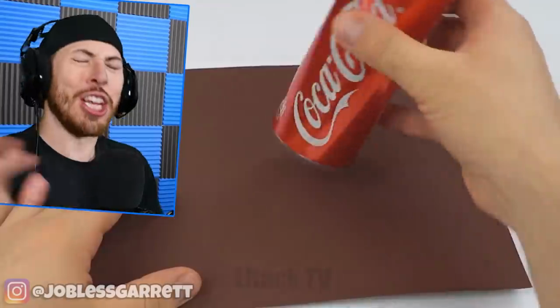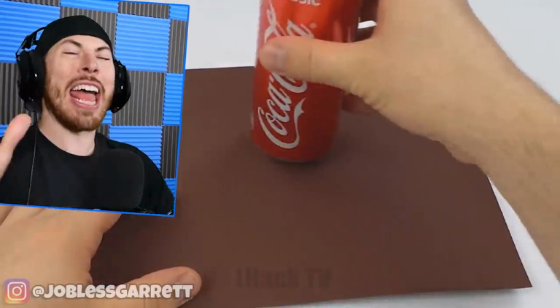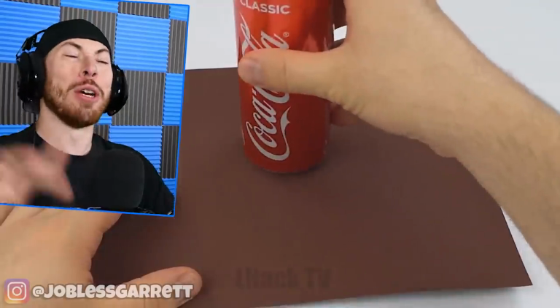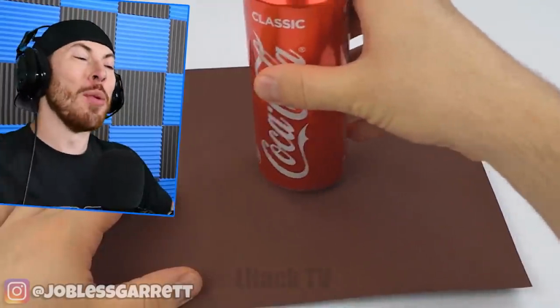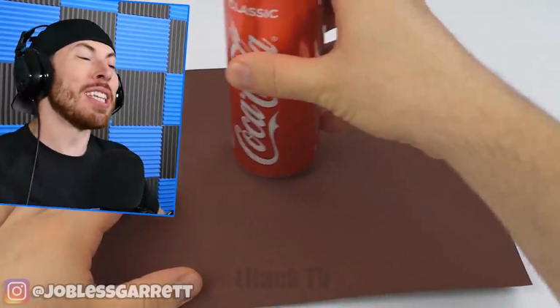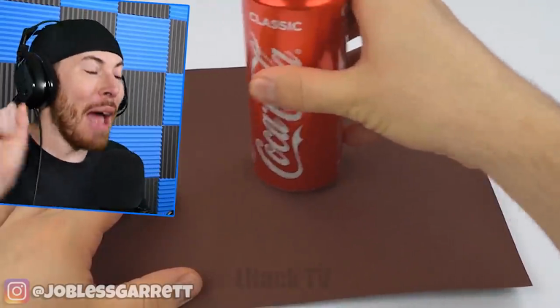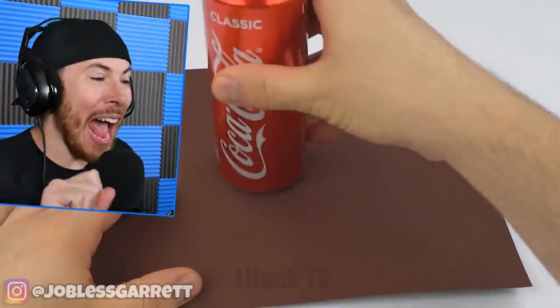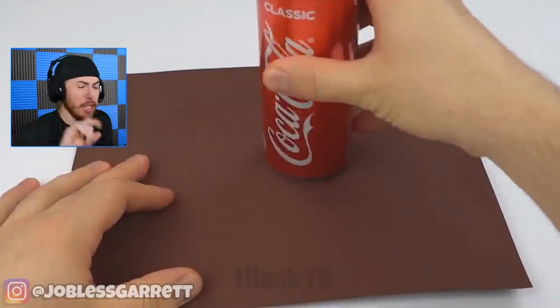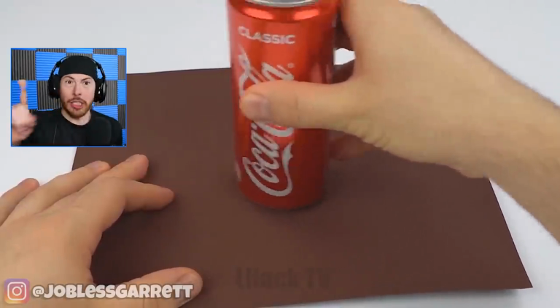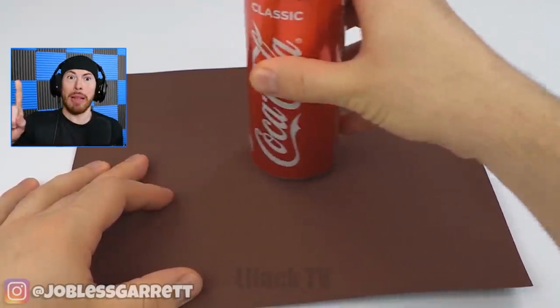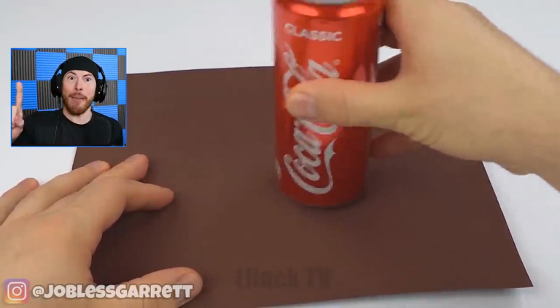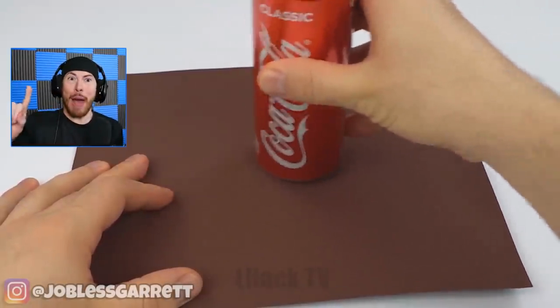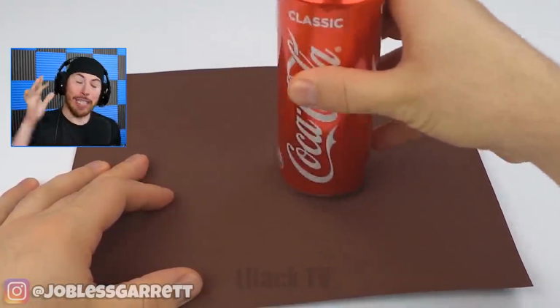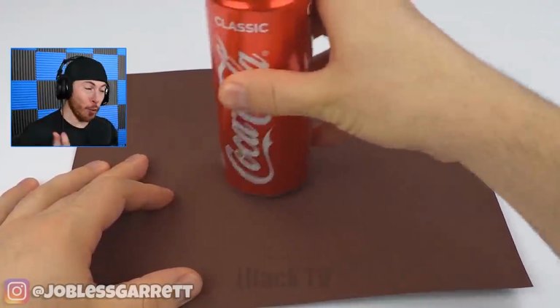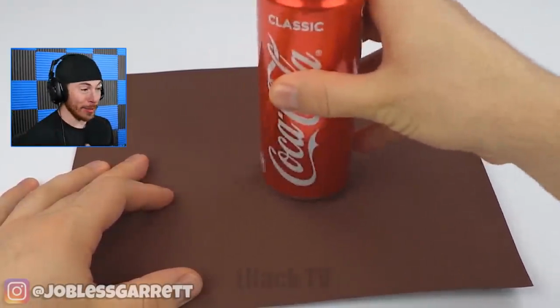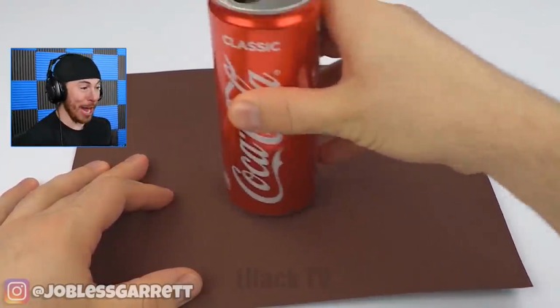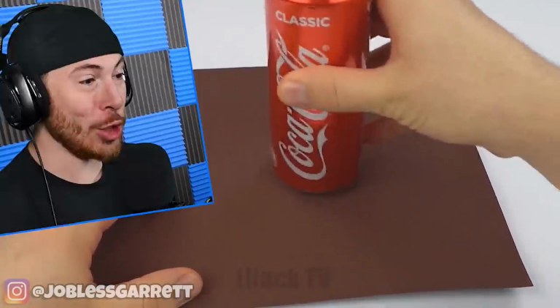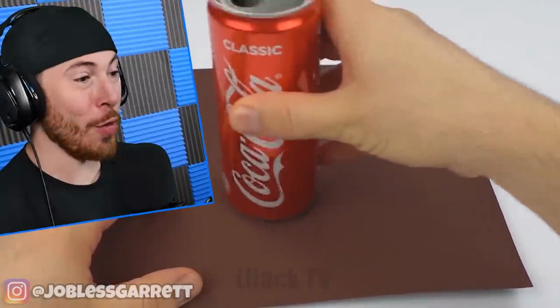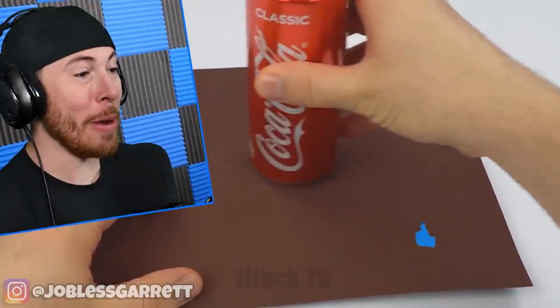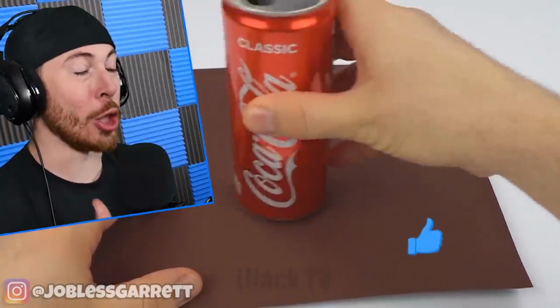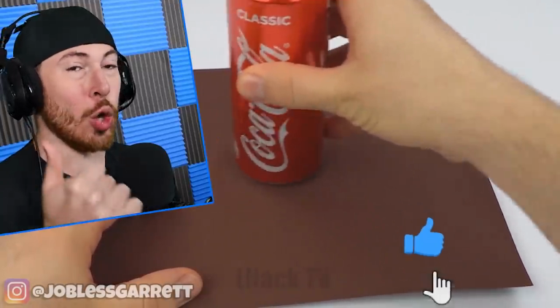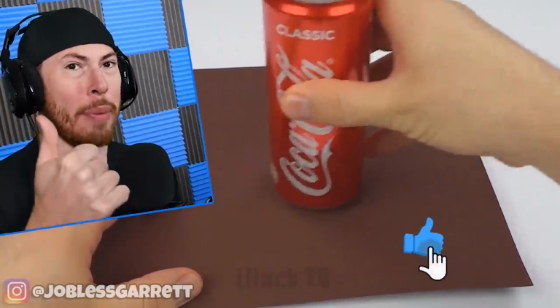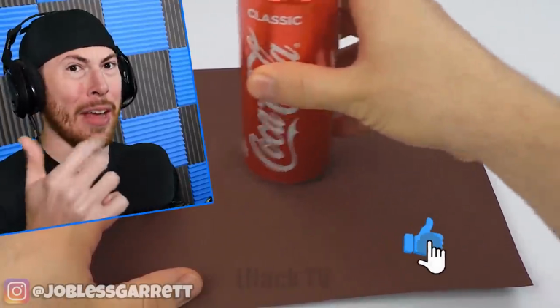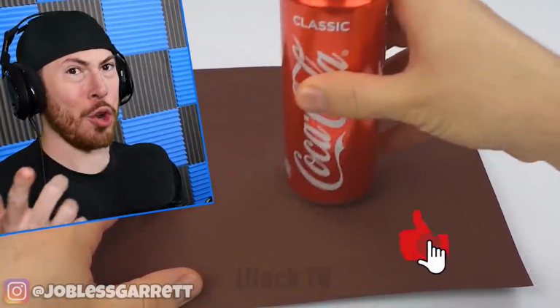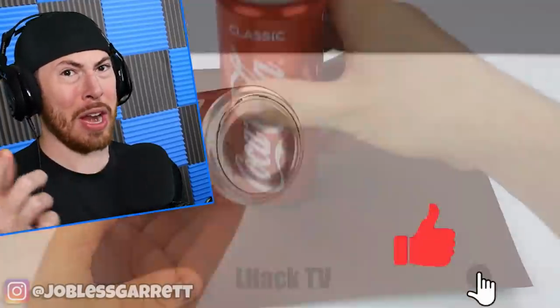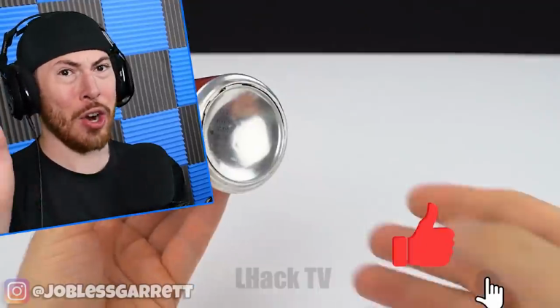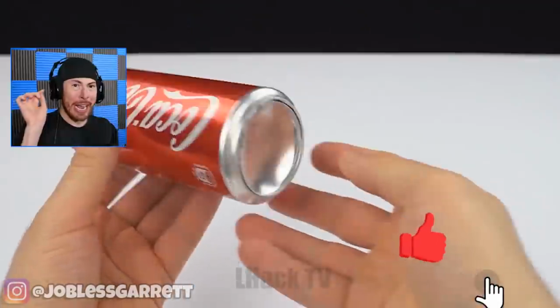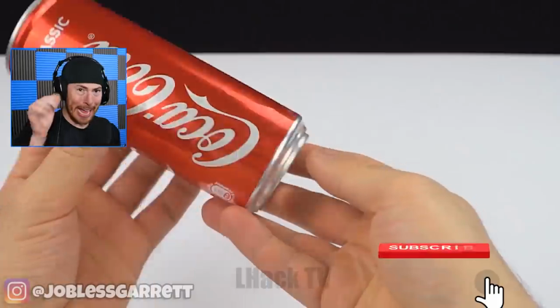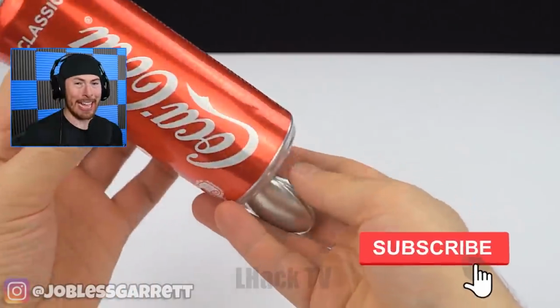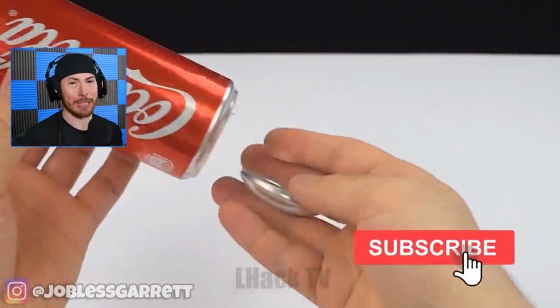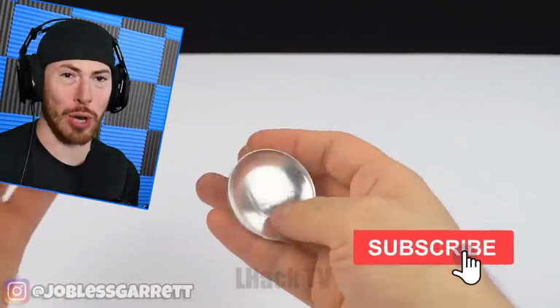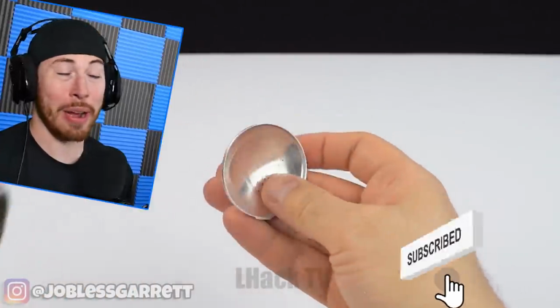Today we're doing some hacks, some life hacks. And of course, if you guys enjoy the video be sure to drop a like. If you're new around here, hit that subscribe button and click that little bell.